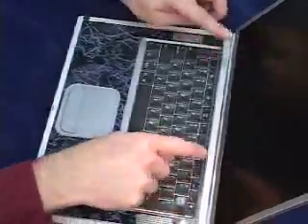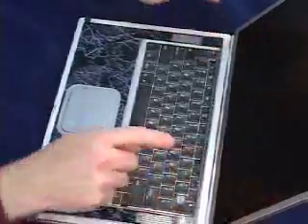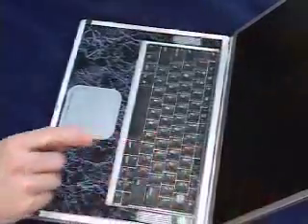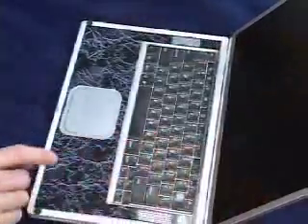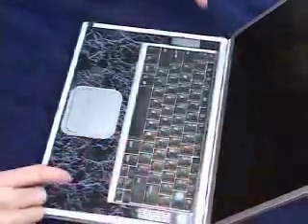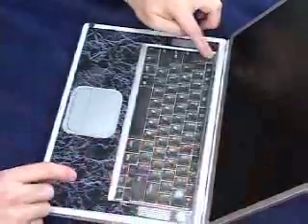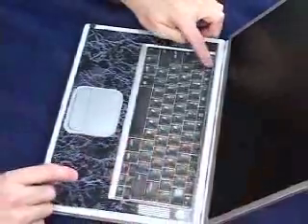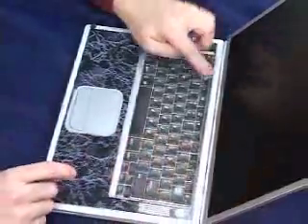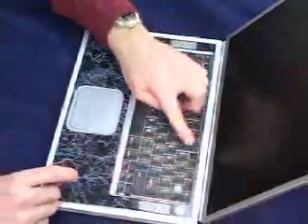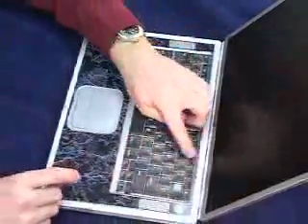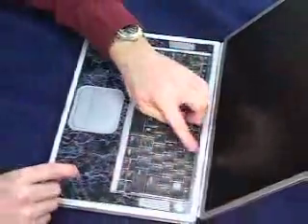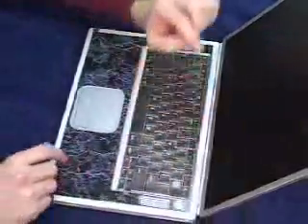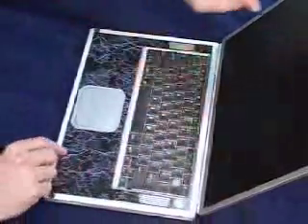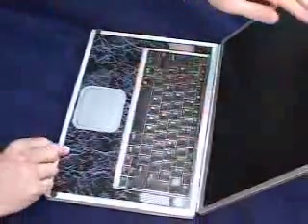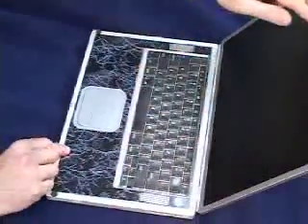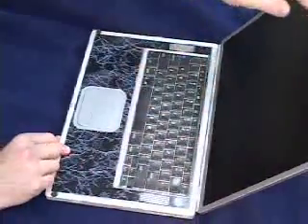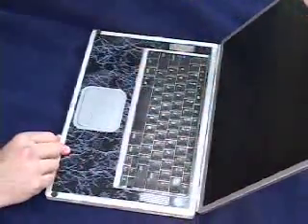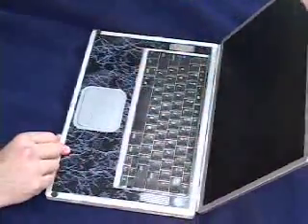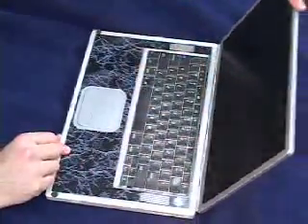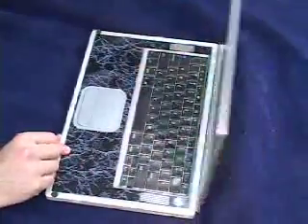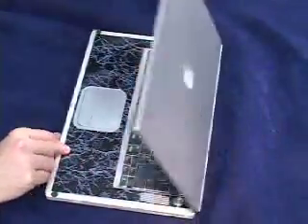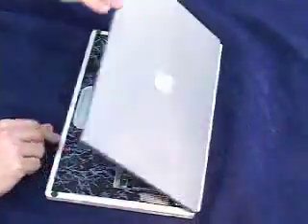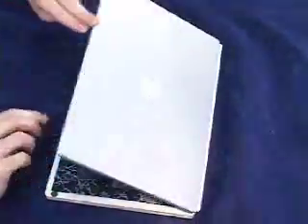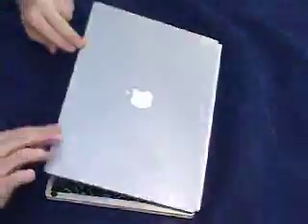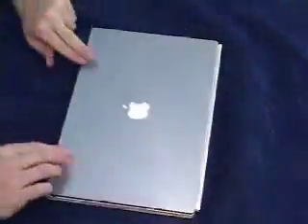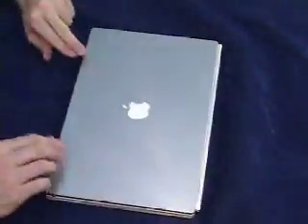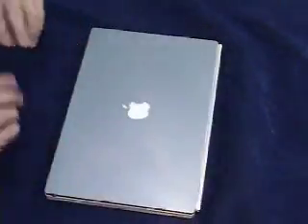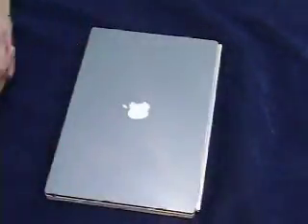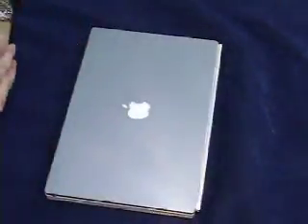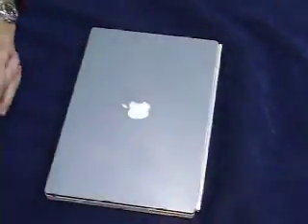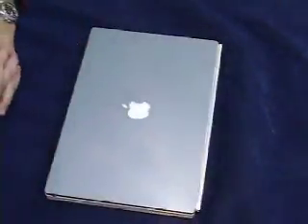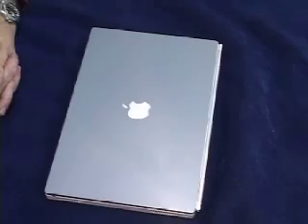Reinsert the keyboard and press the release clips so they lock into place. And you're all set.